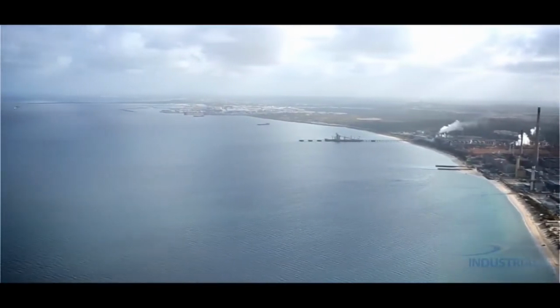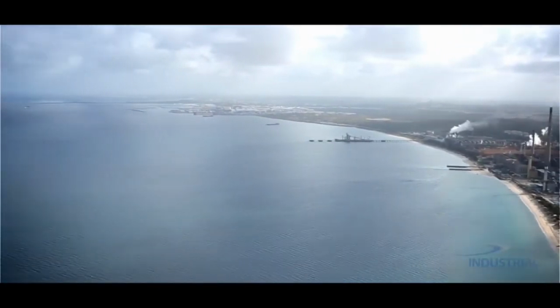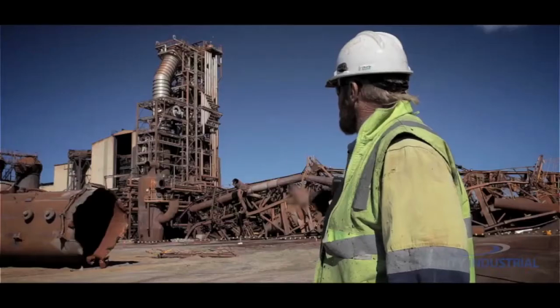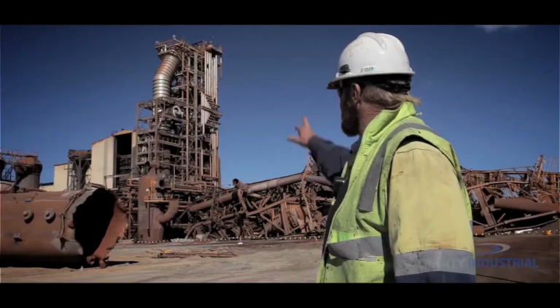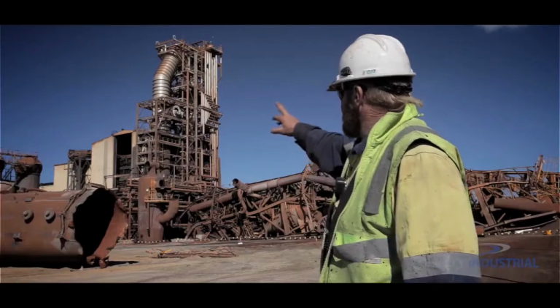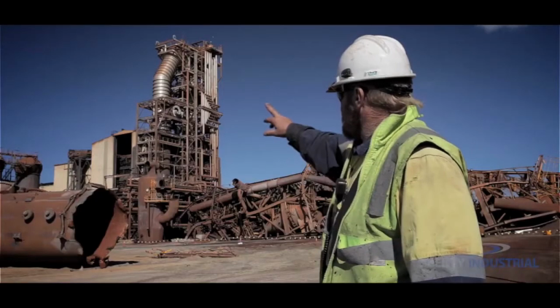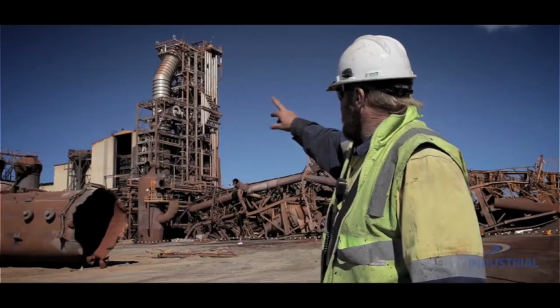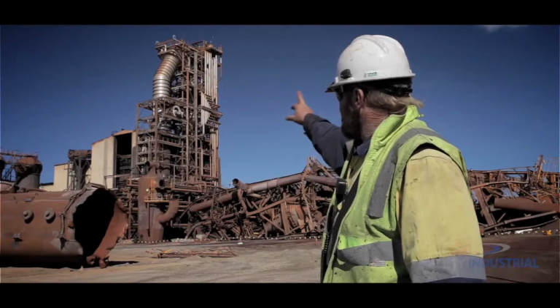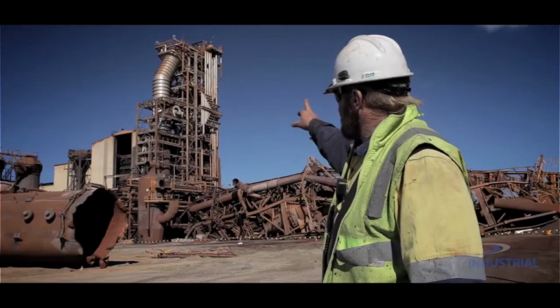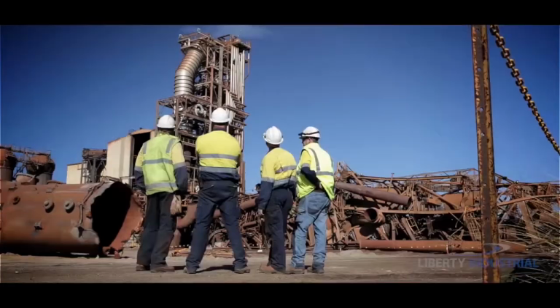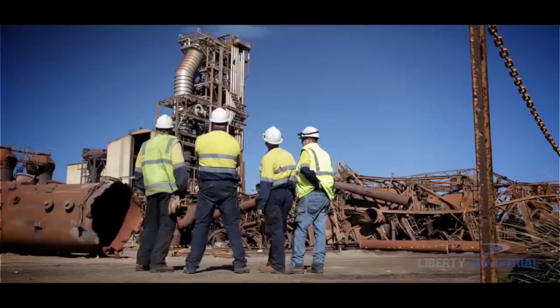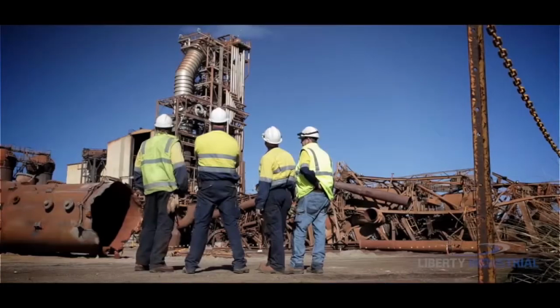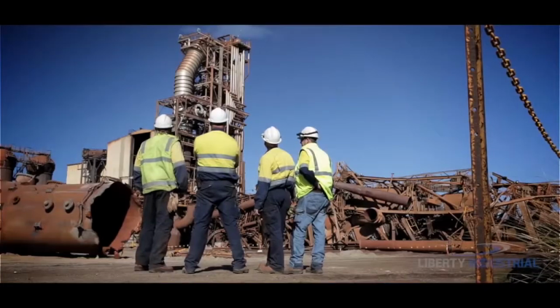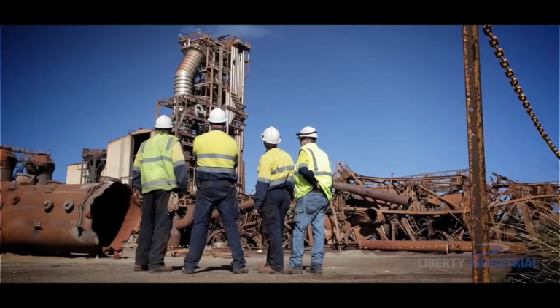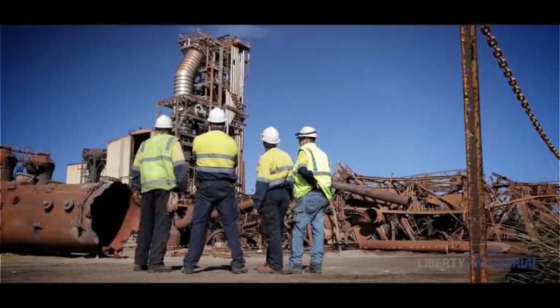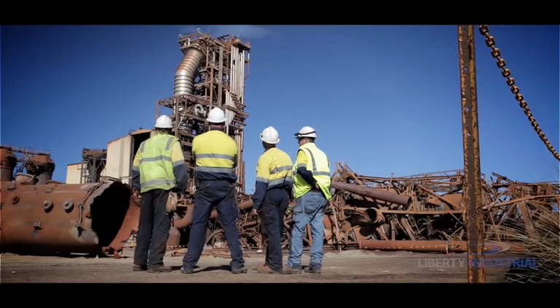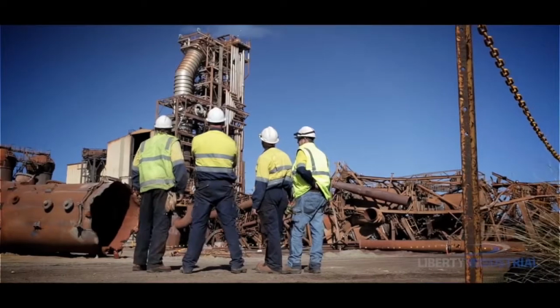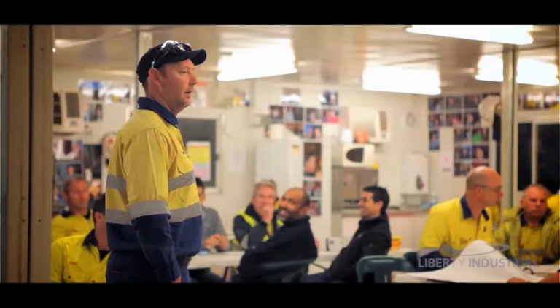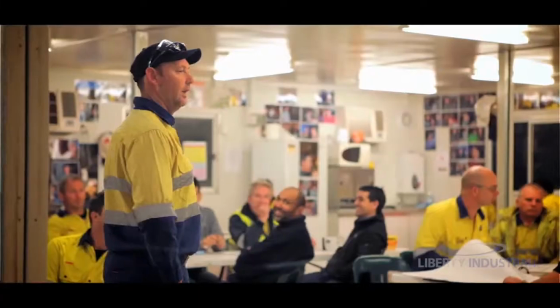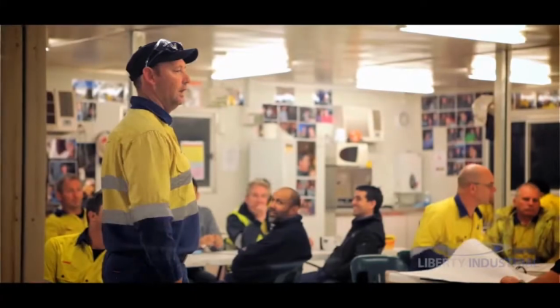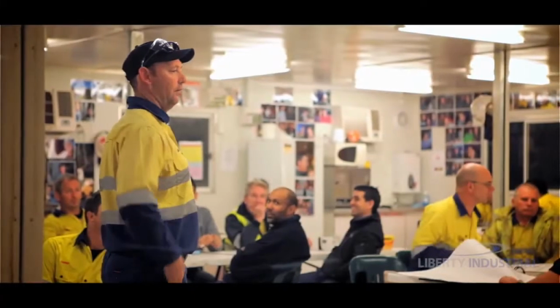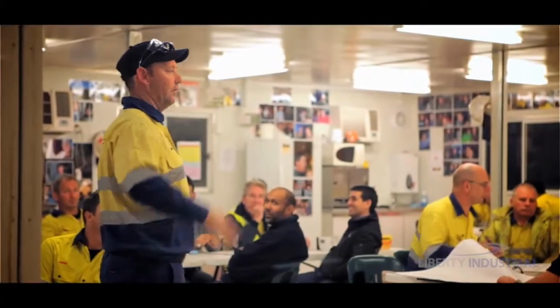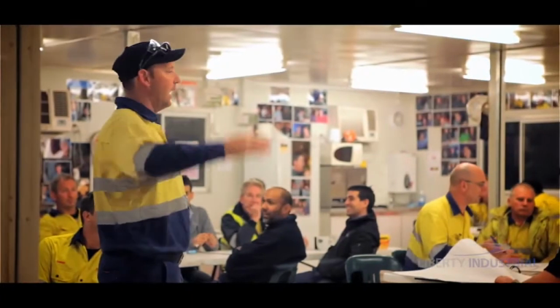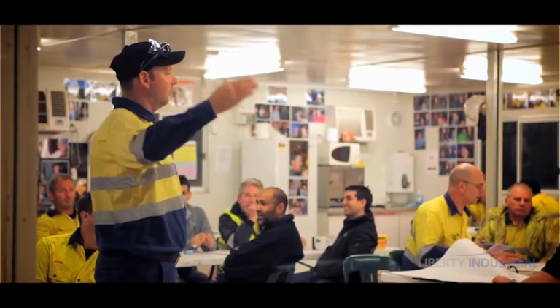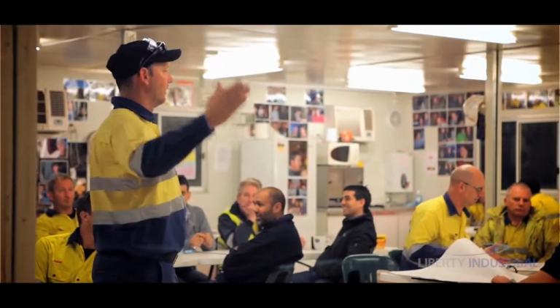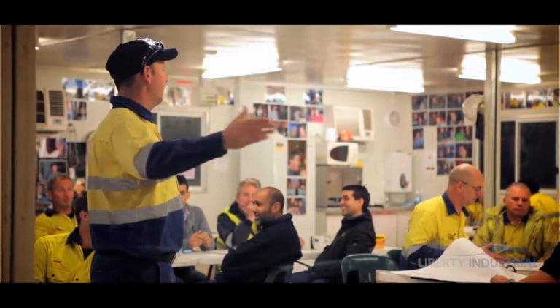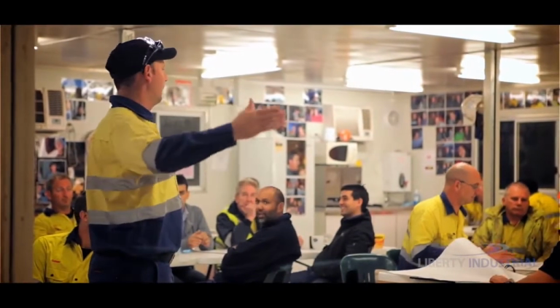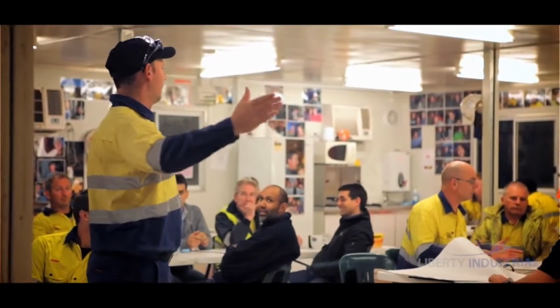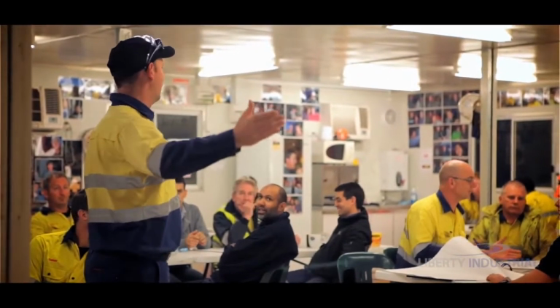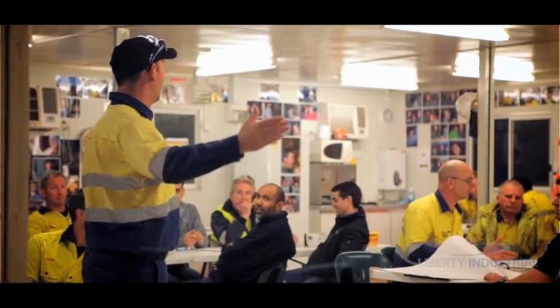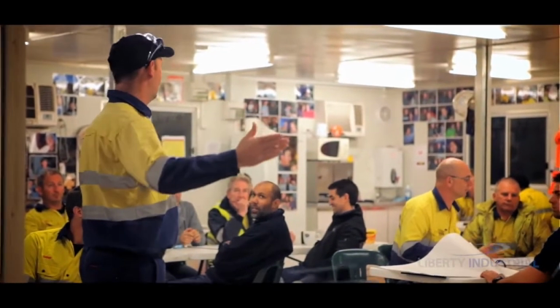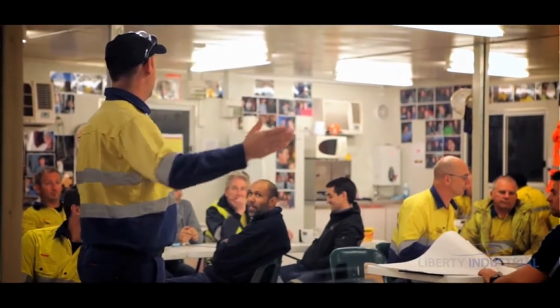It's a massive engineering and logistical task. Pre-planning is essential.